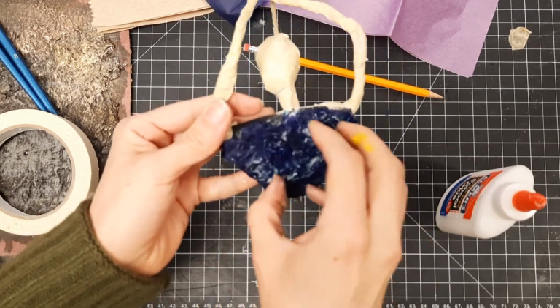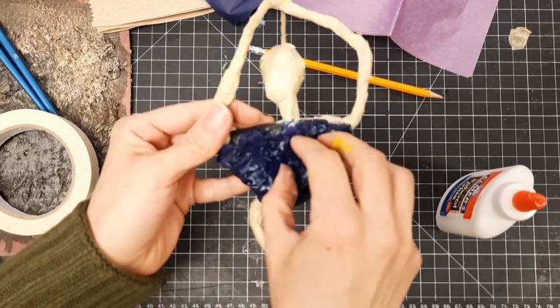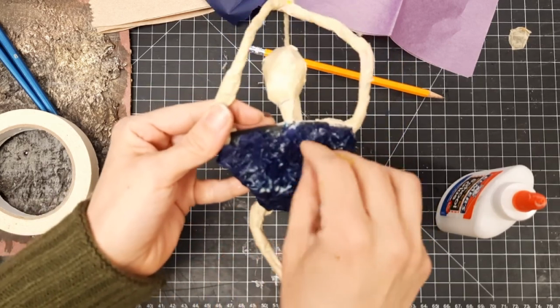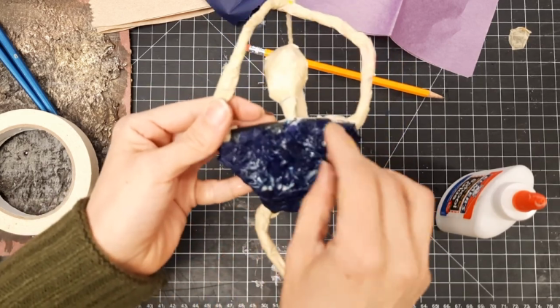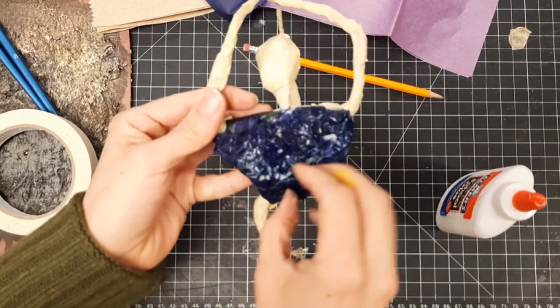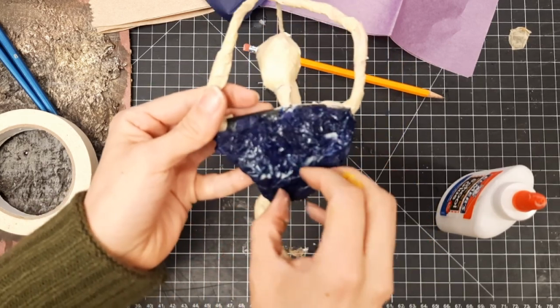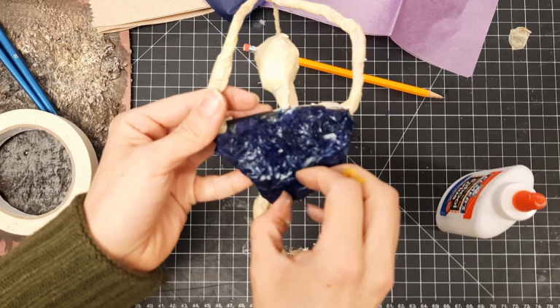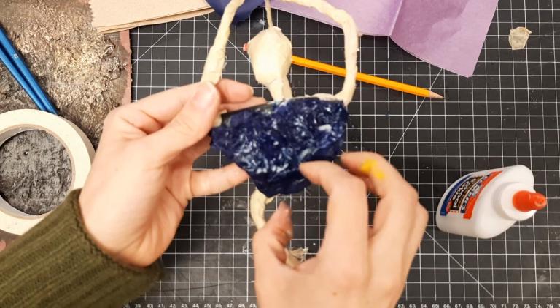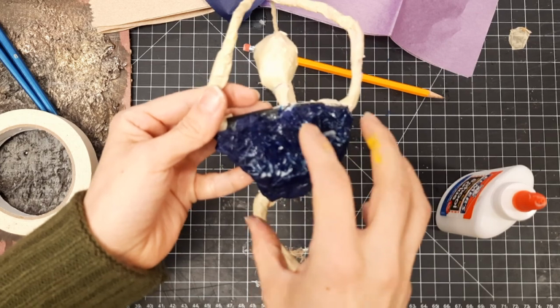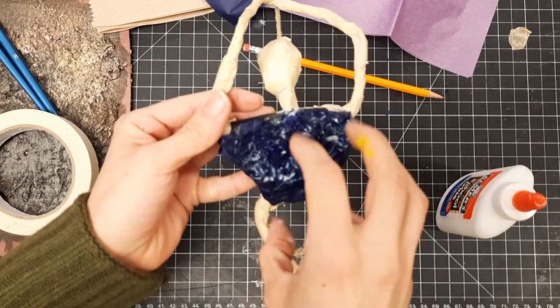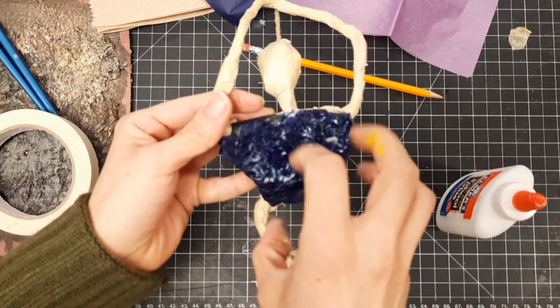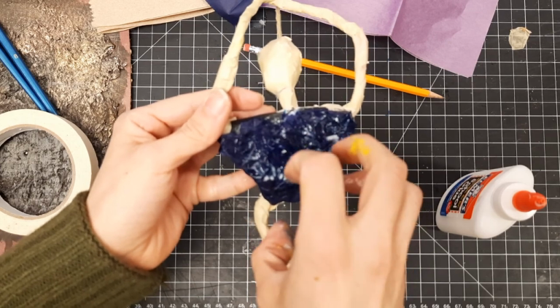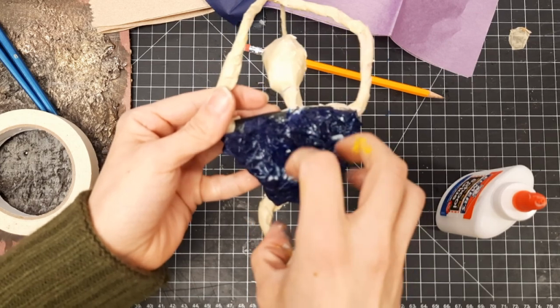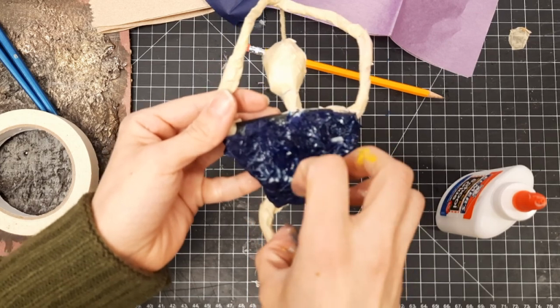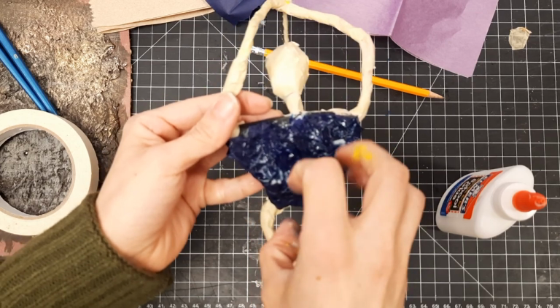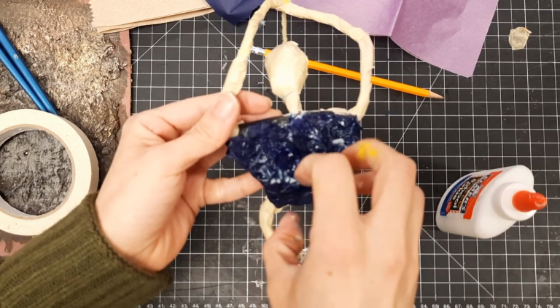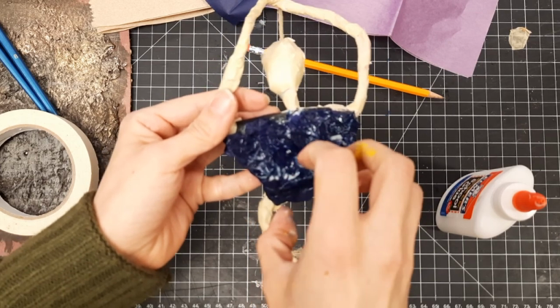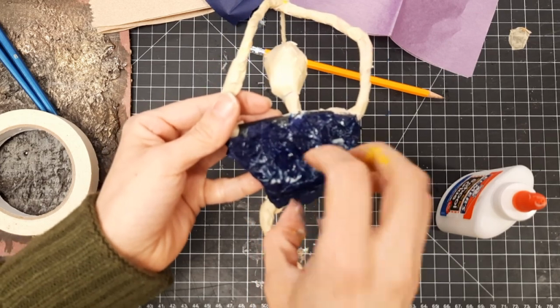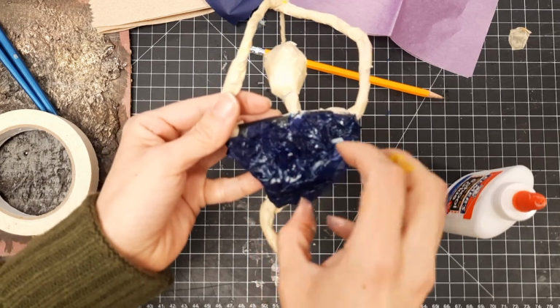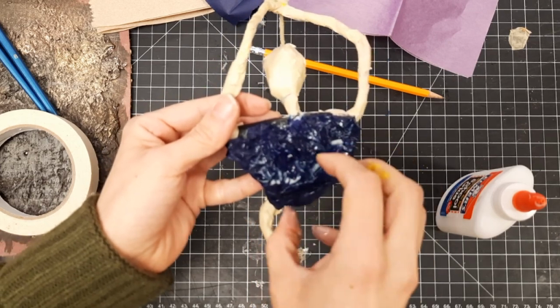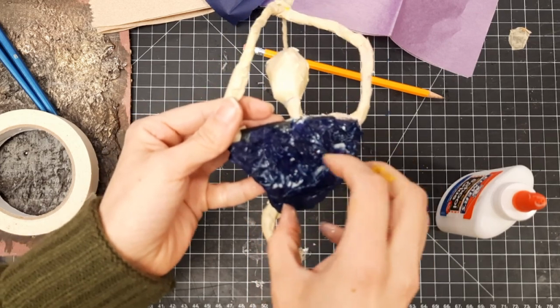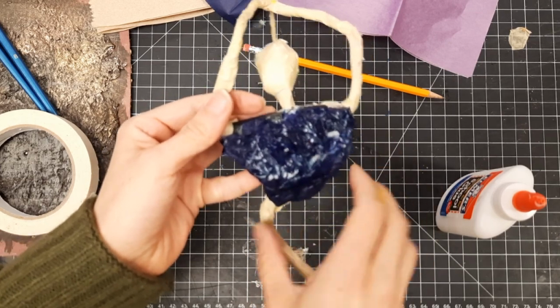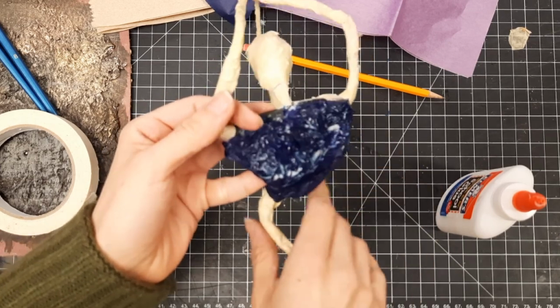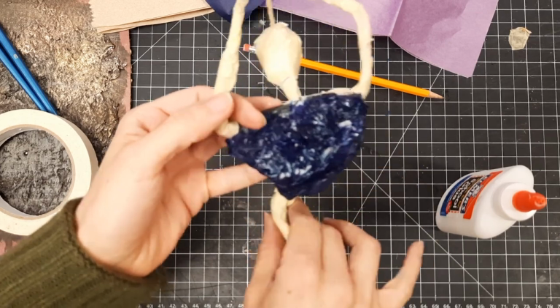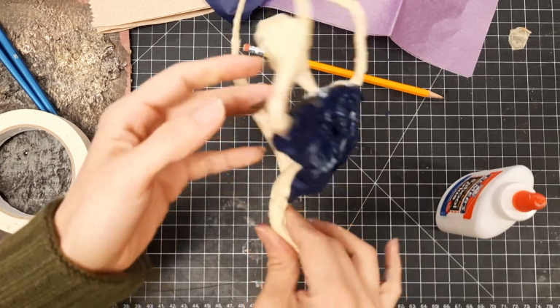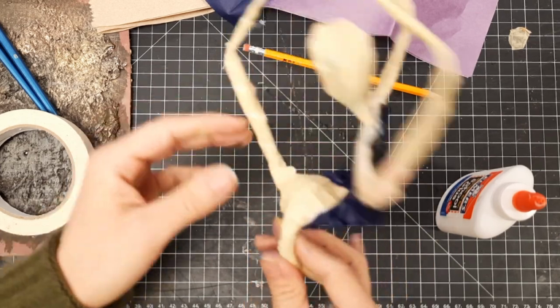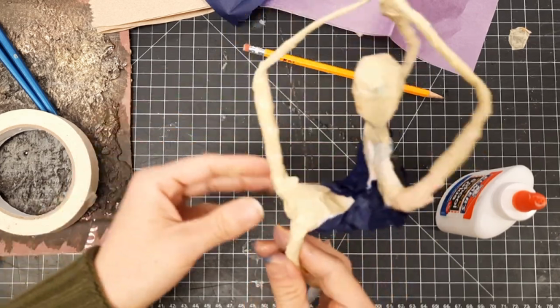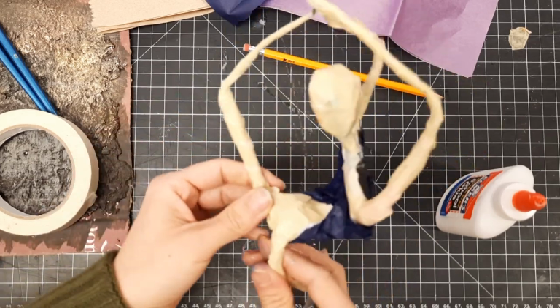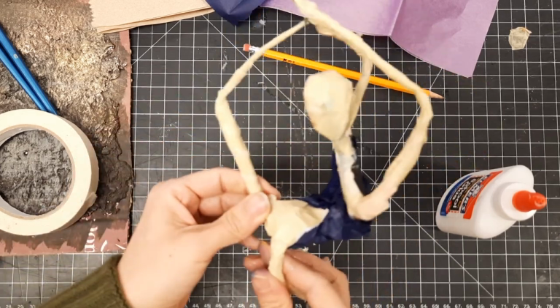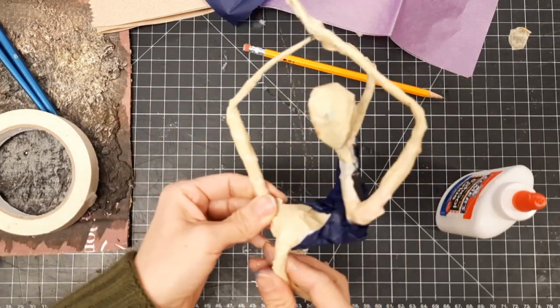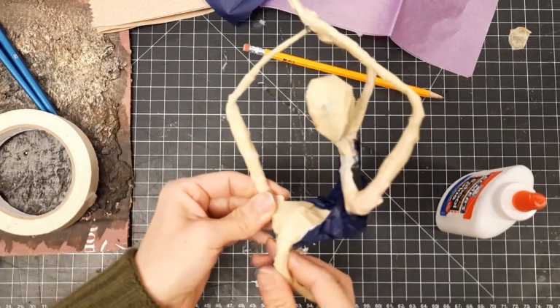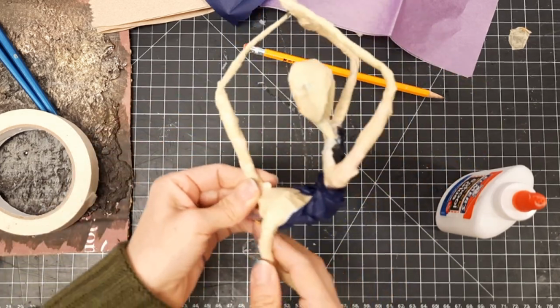You probably need two or three layers of tissue paper, each one slightly more crumbled to get the look that you want.